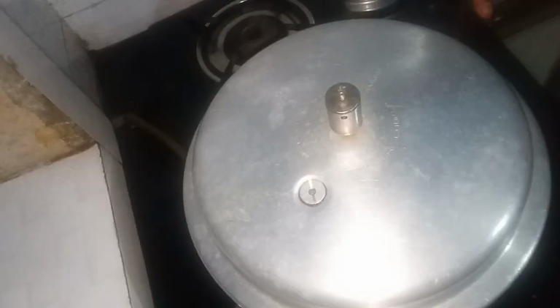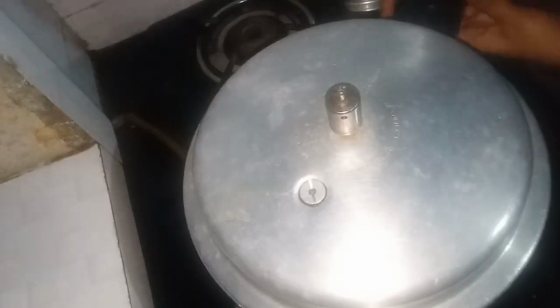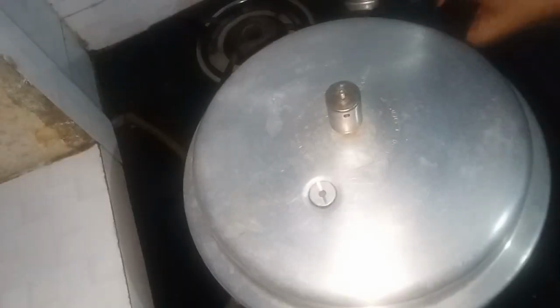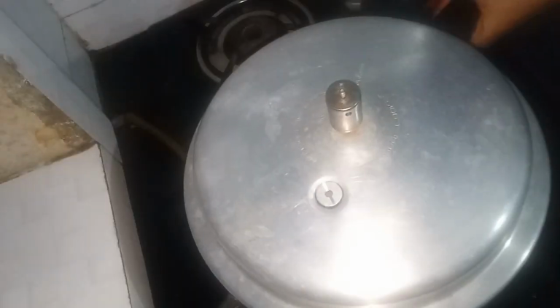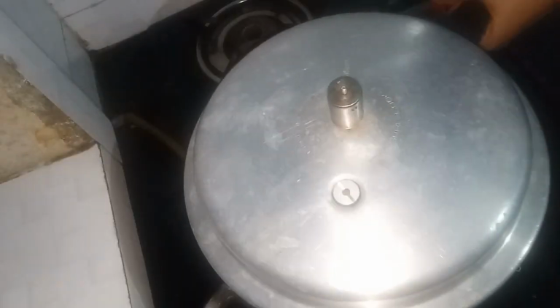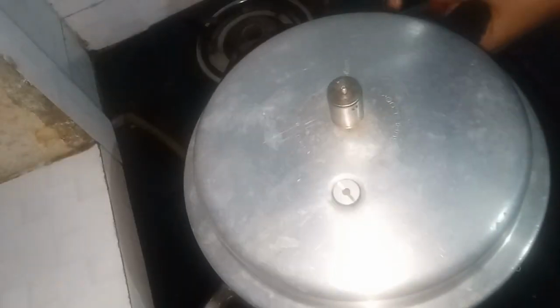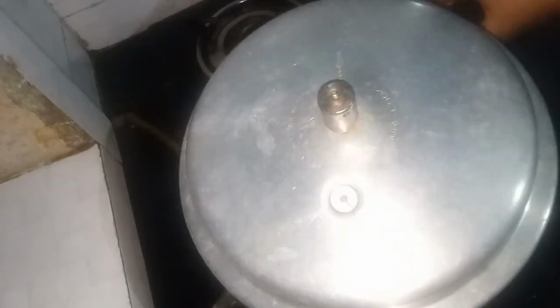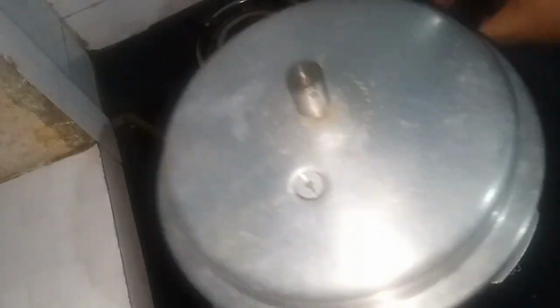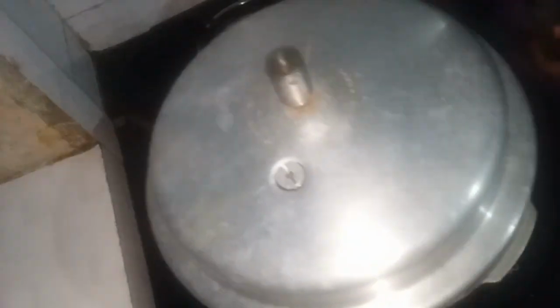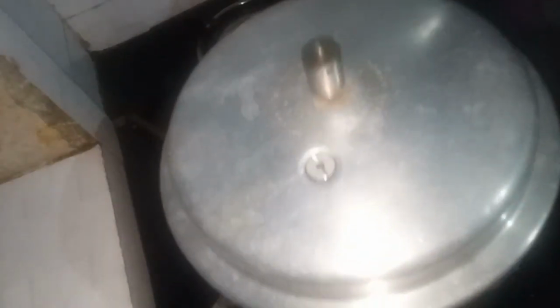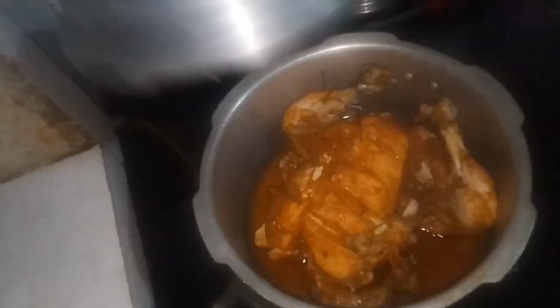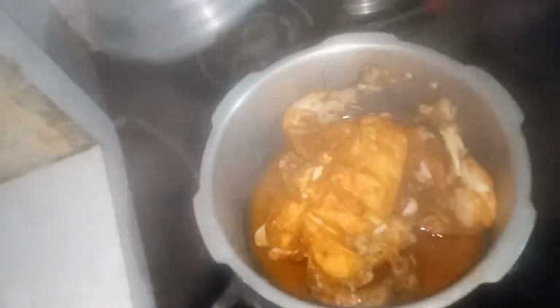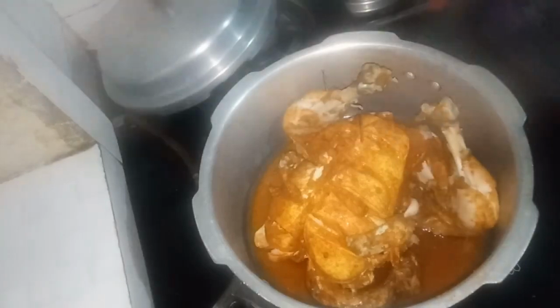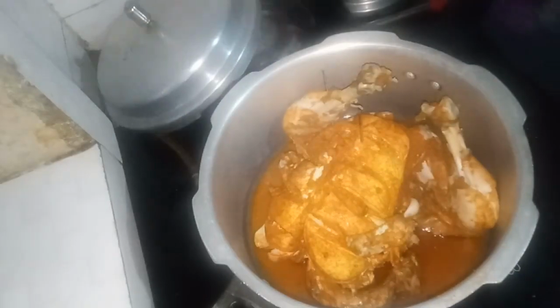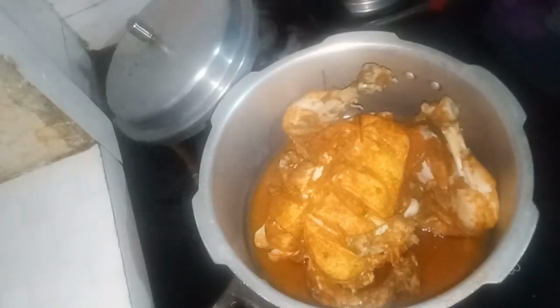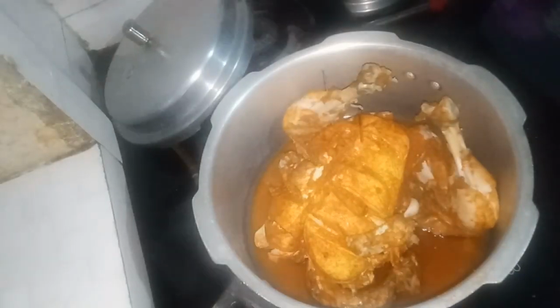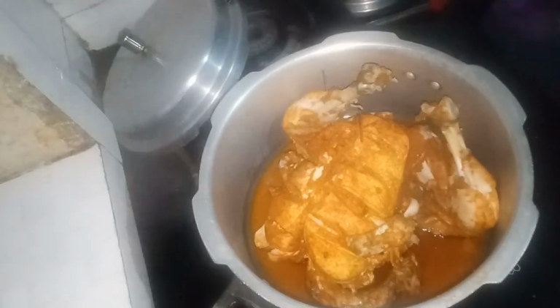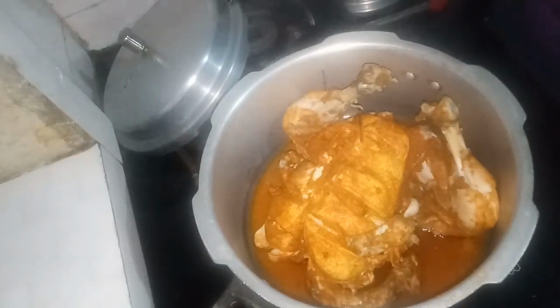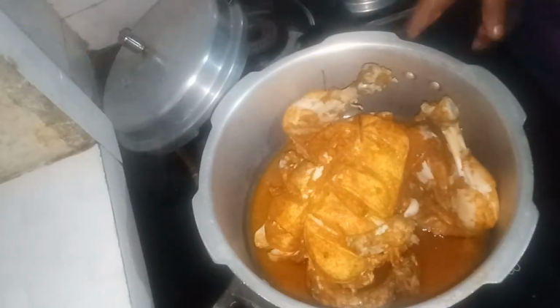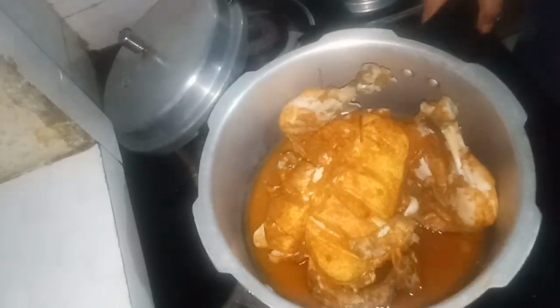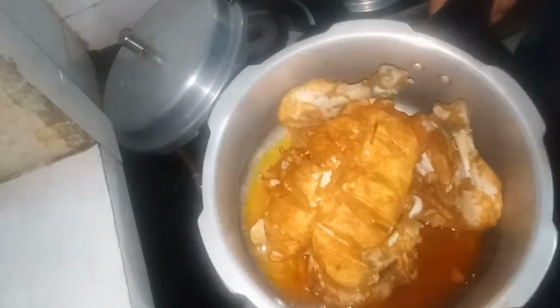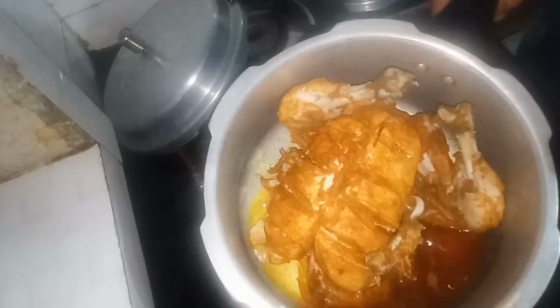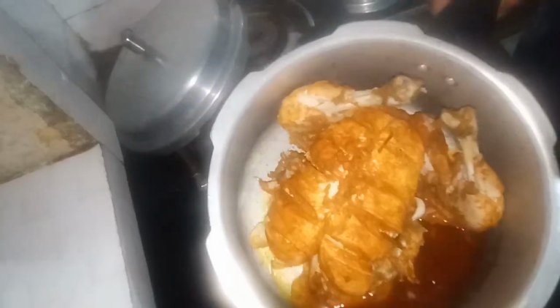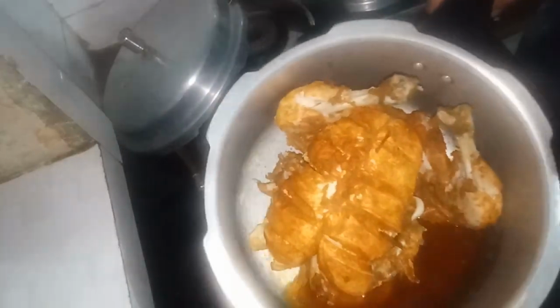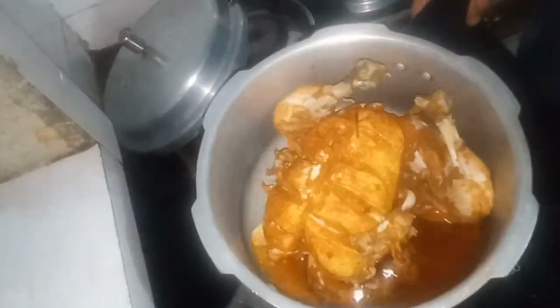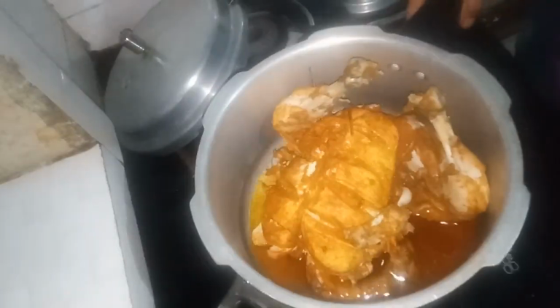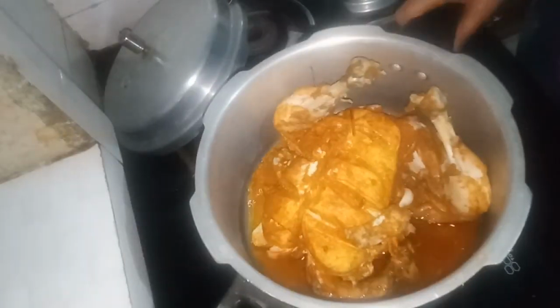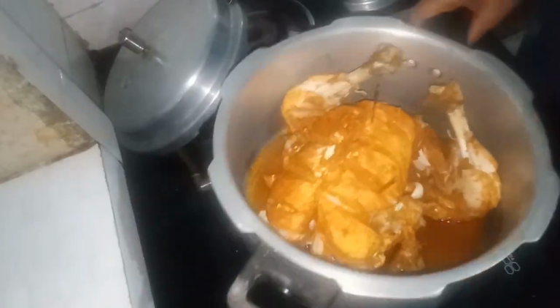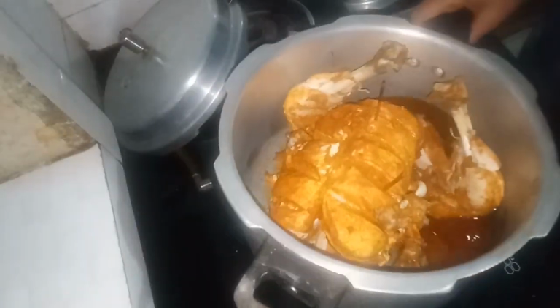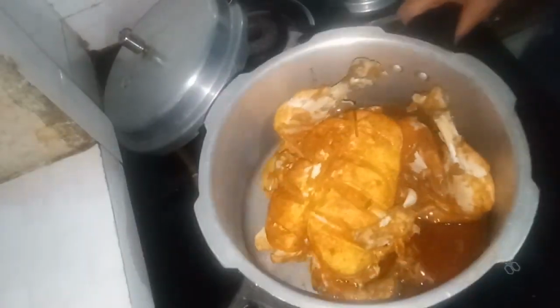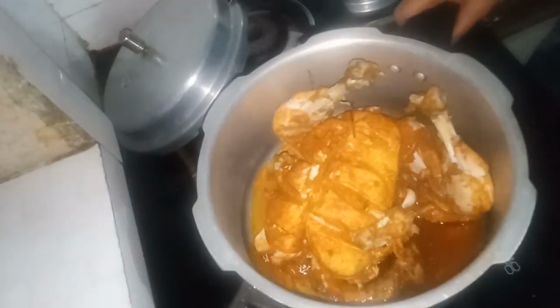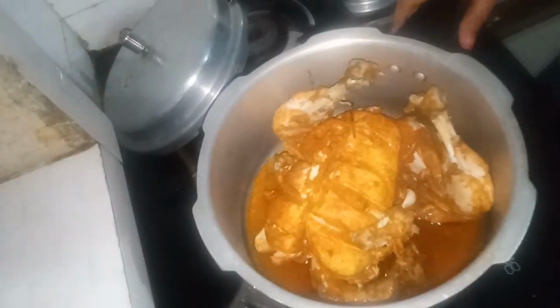Welcome back to my channel. I am here to show you the Cooker Chicken recipe.